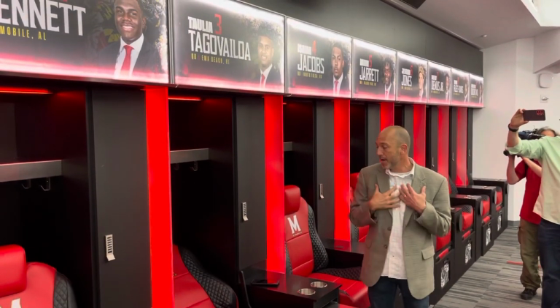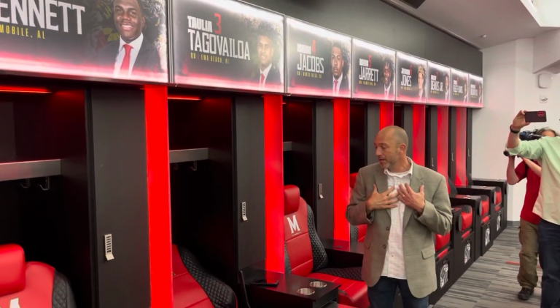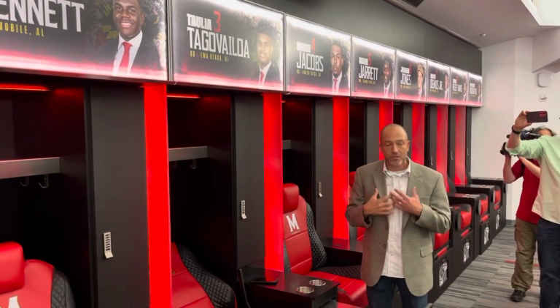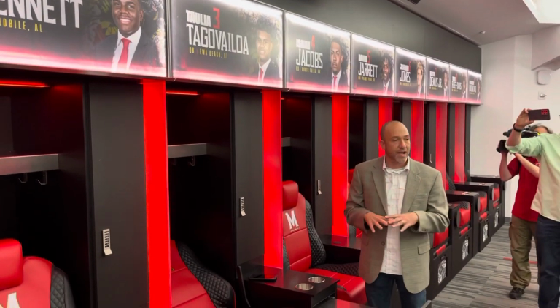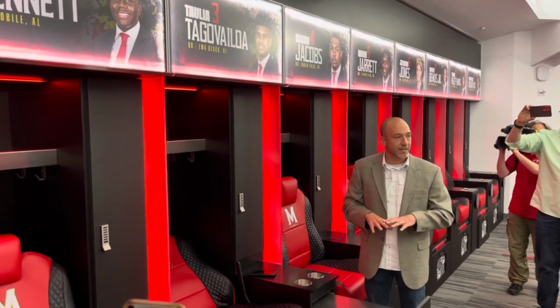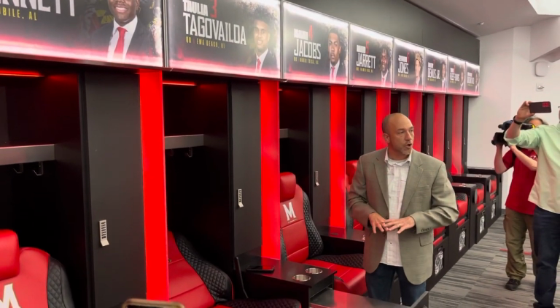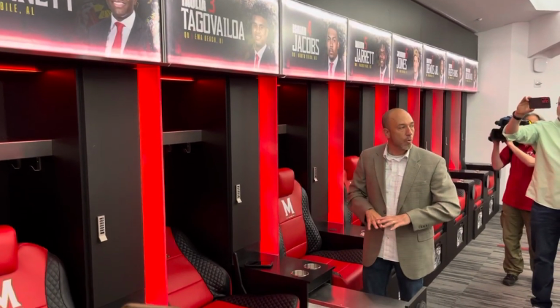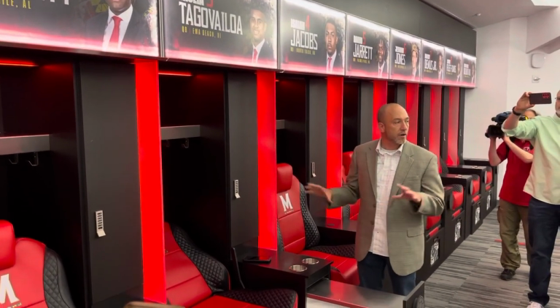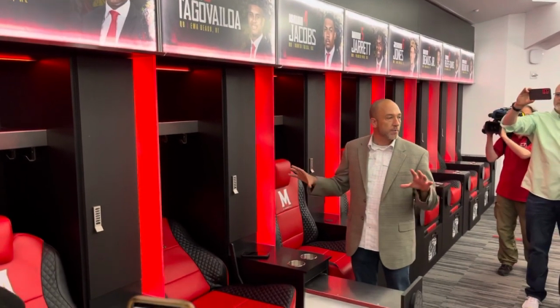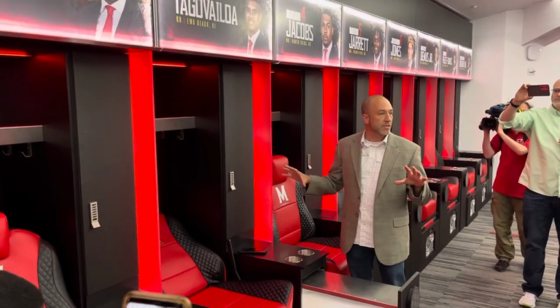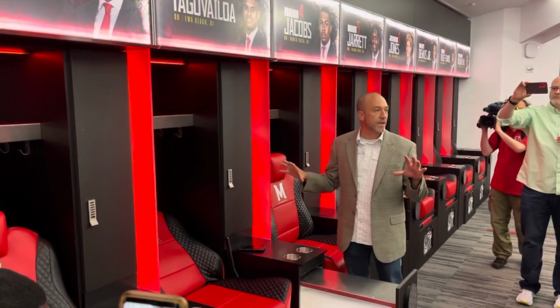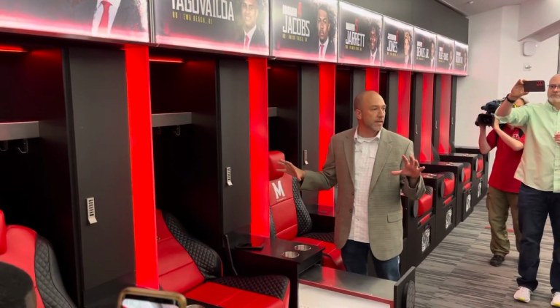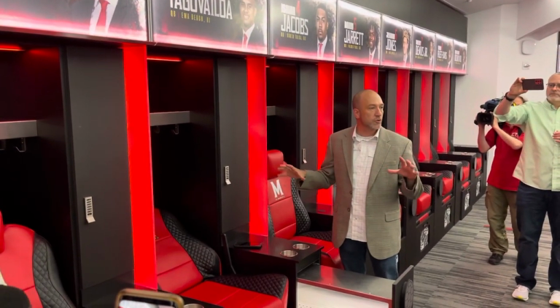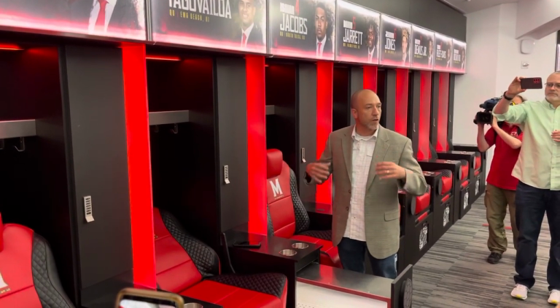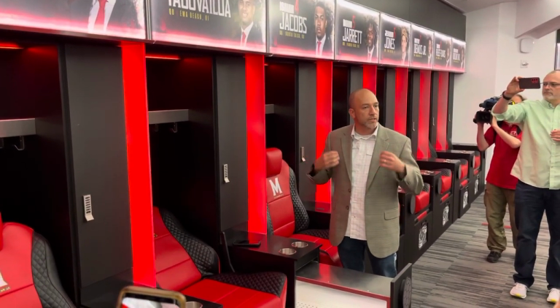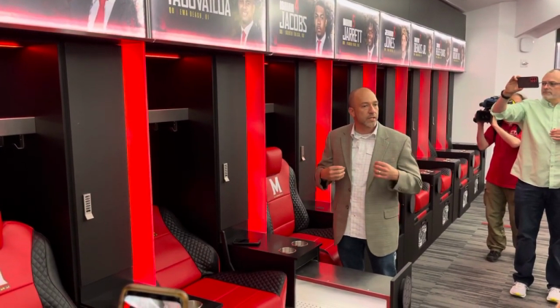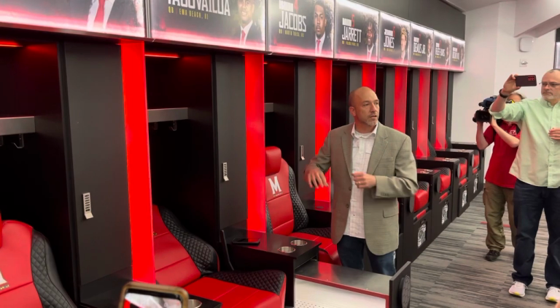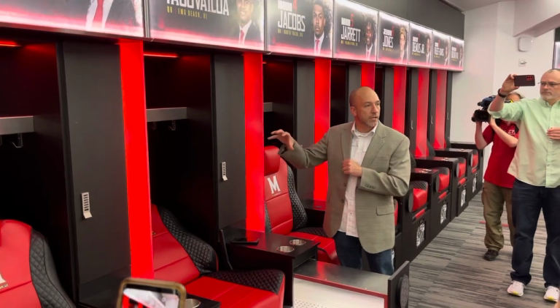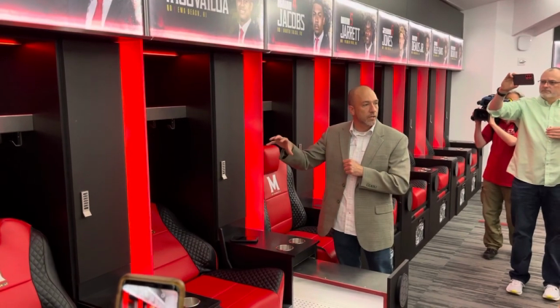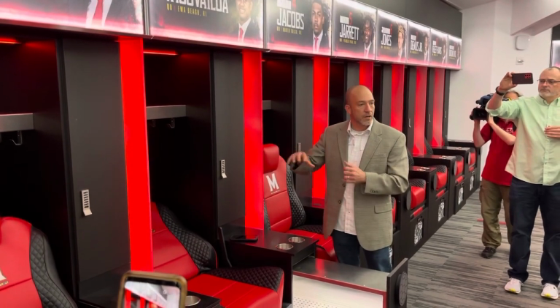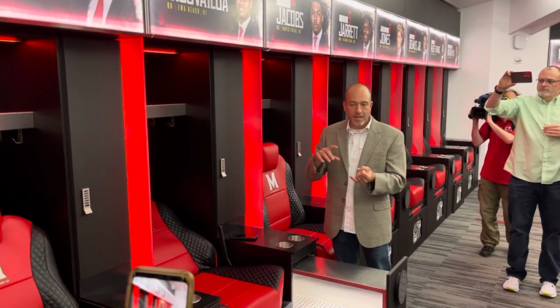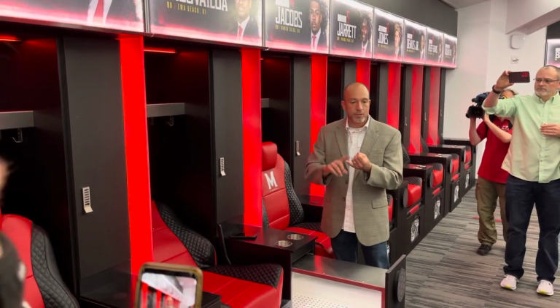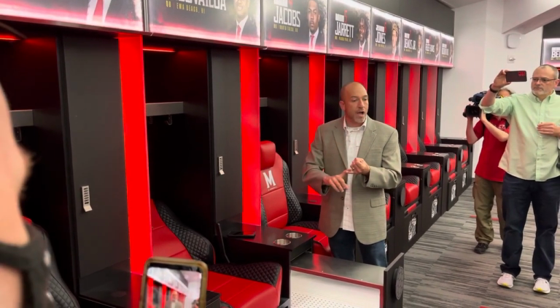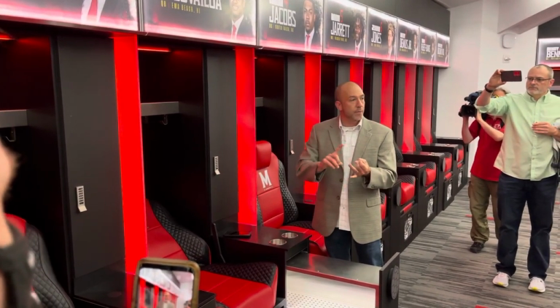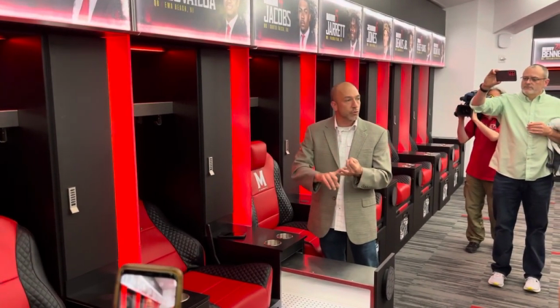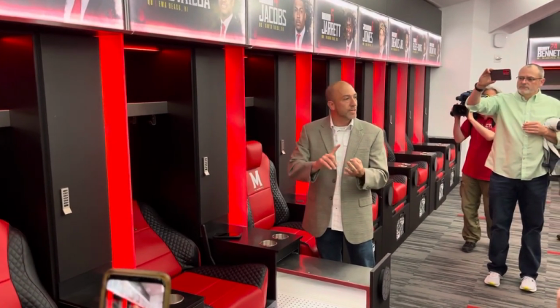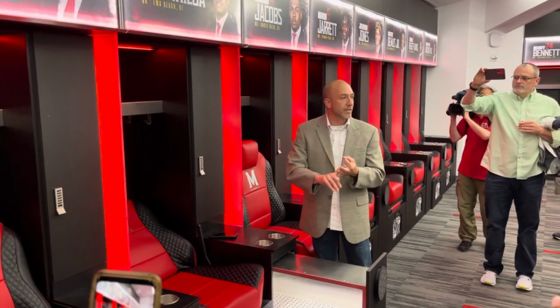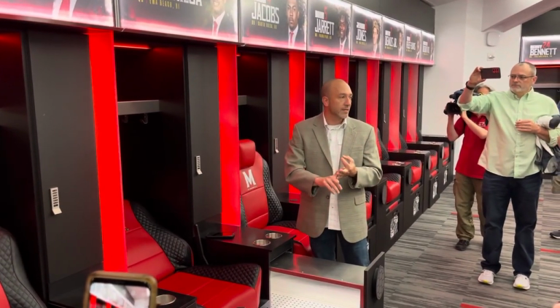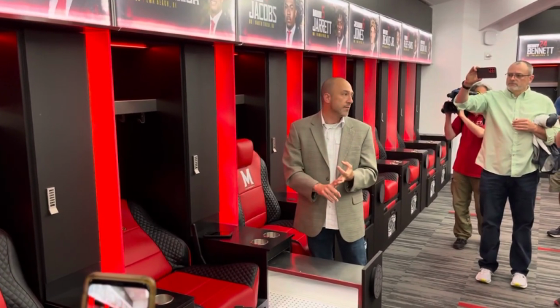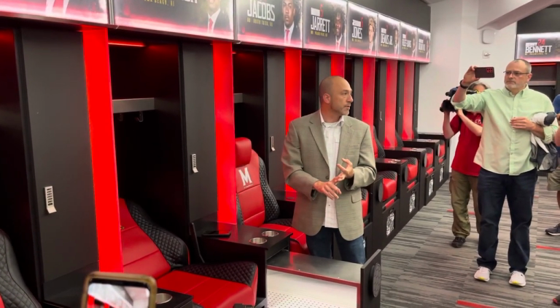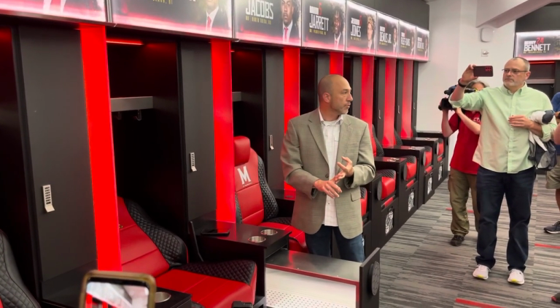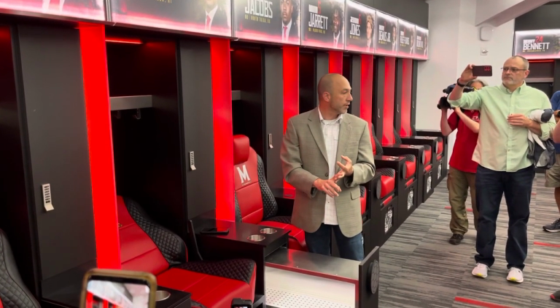The most important feature about all this, in my opinion, is the fact that it's 100% ventilated. So all of their gear can go in here and be dry, be cold, and be clean. And that's going to be the most important thing.